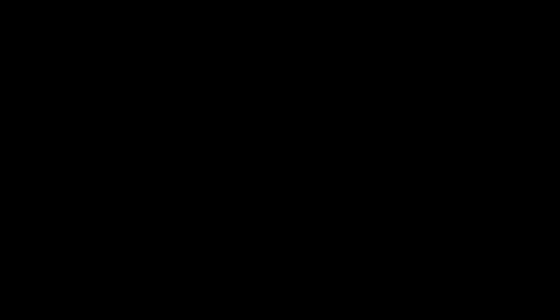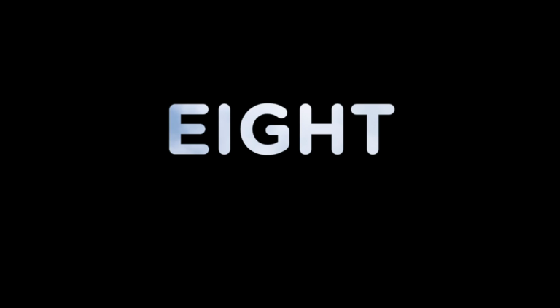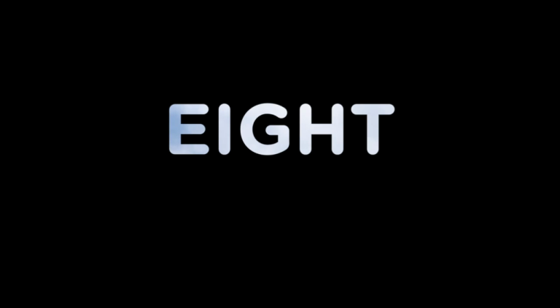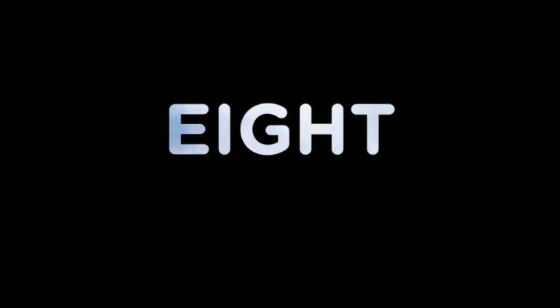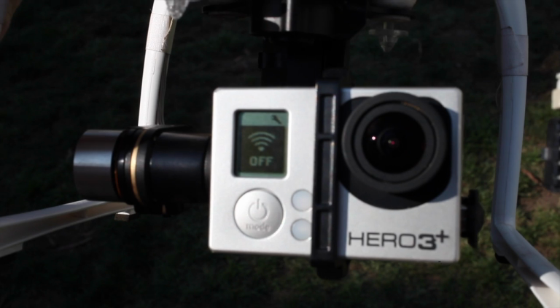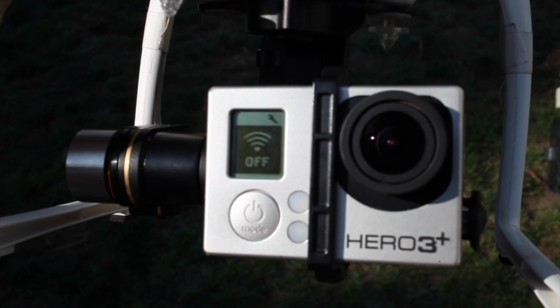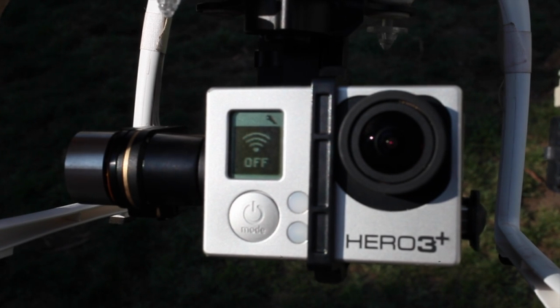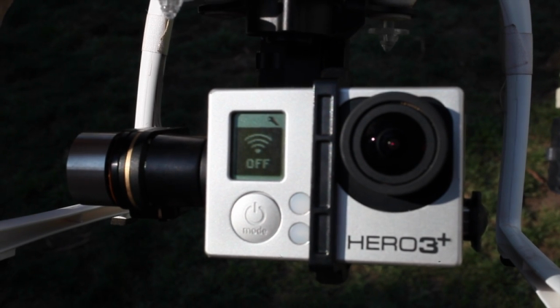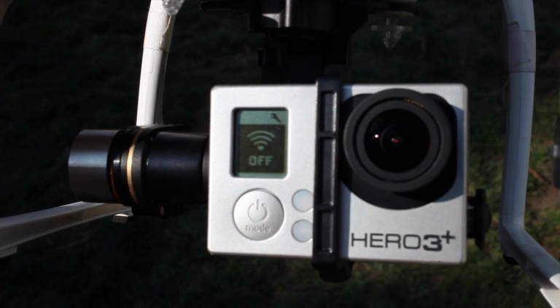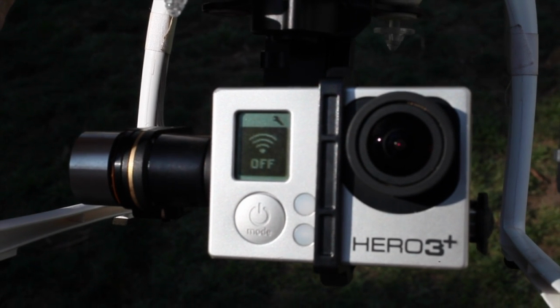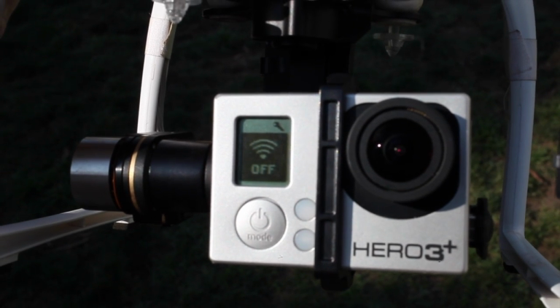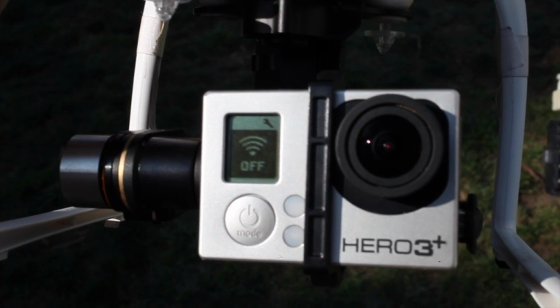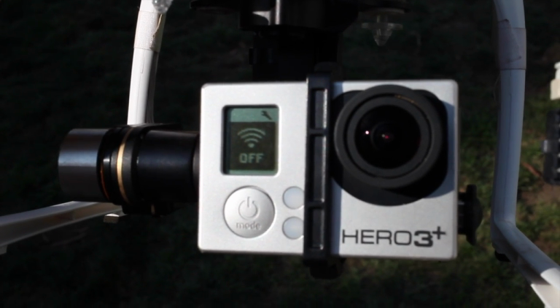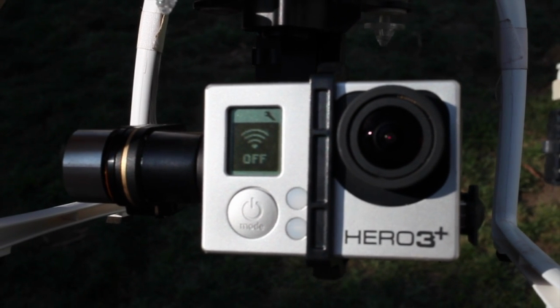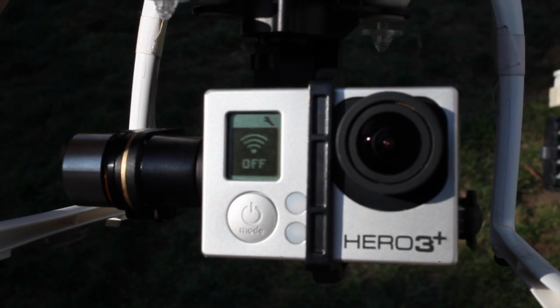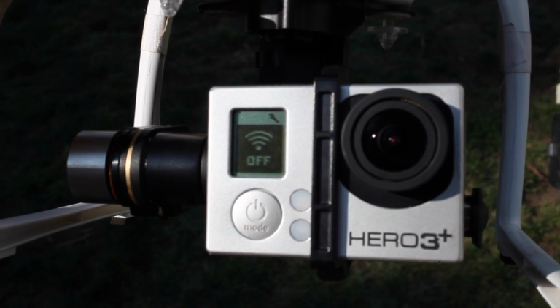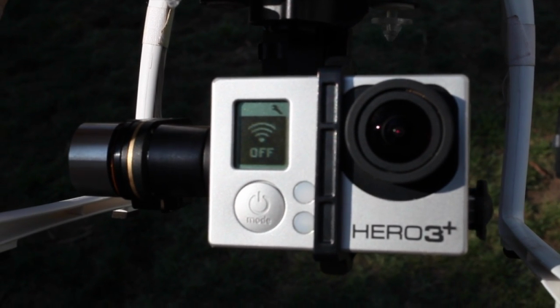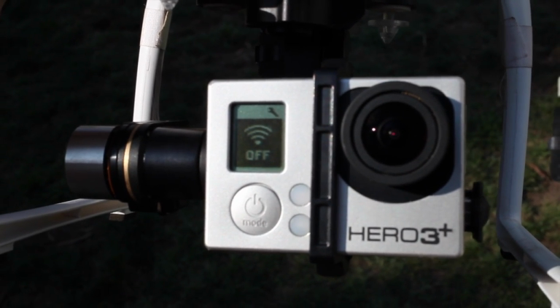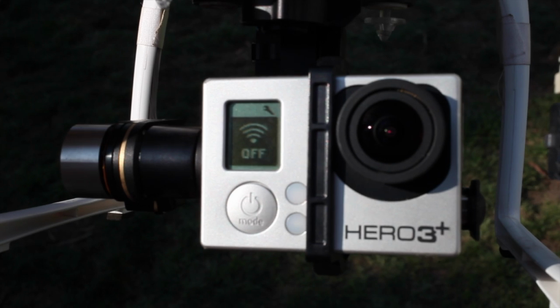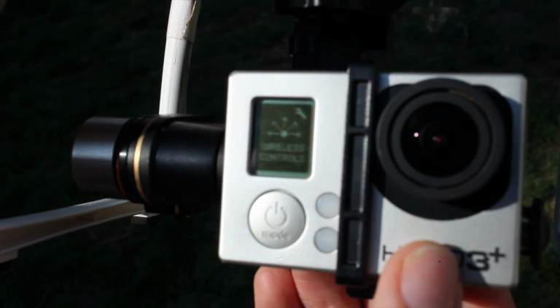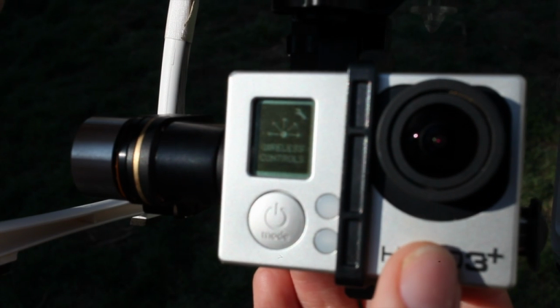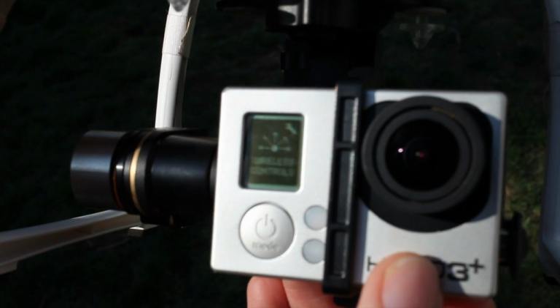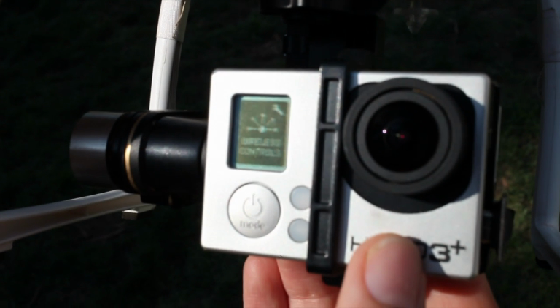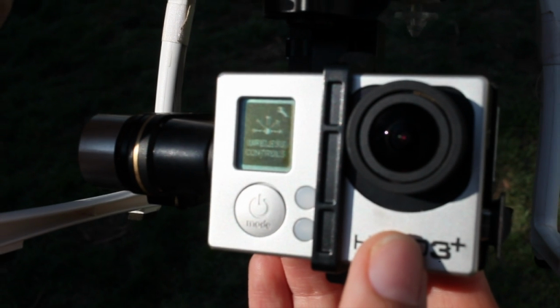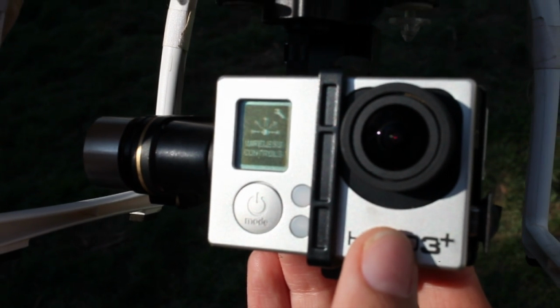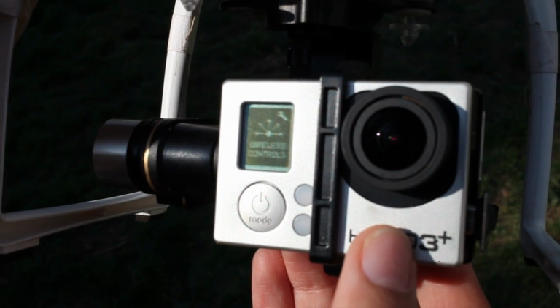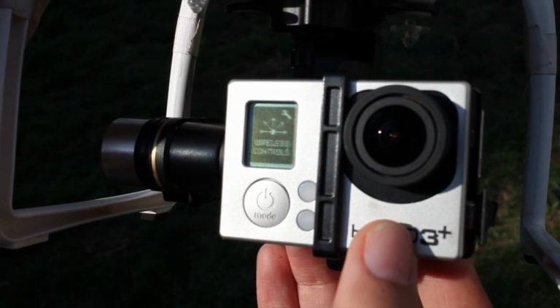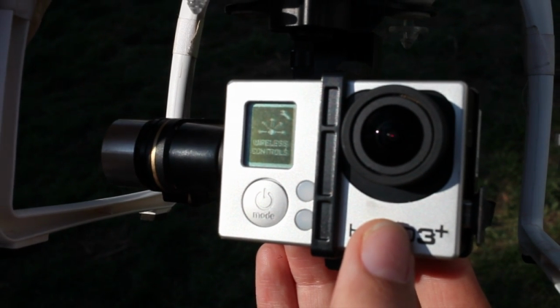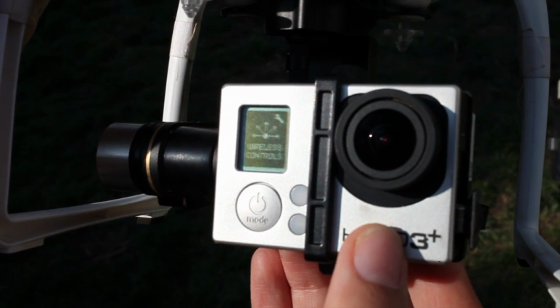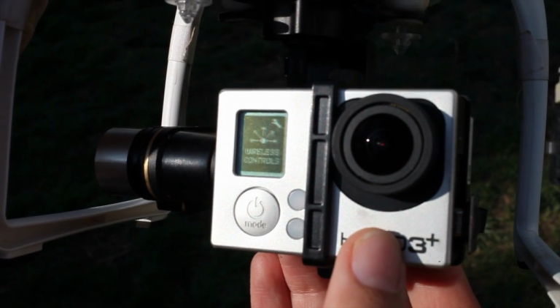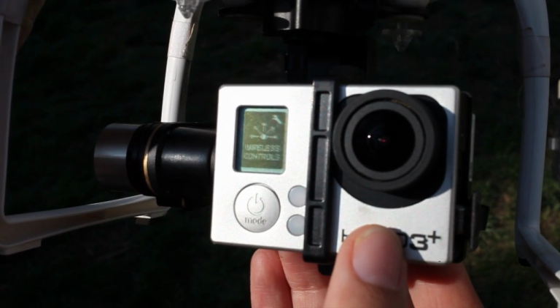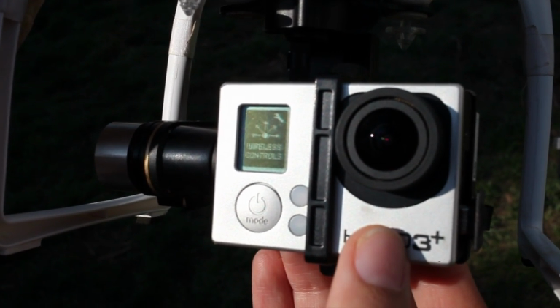Step 8: The GoPro's Wi-Fi is off. This is crucial. Make sure there is no blue light on the front of the GoPro.